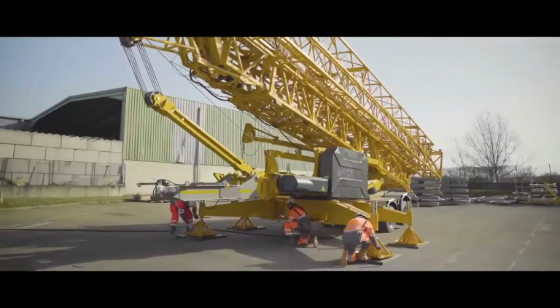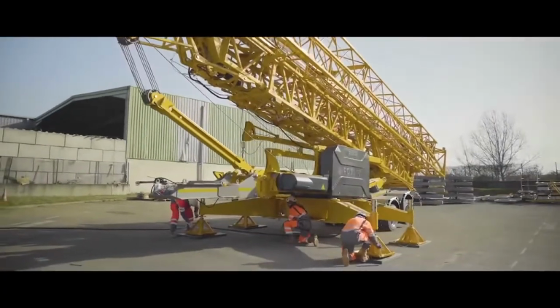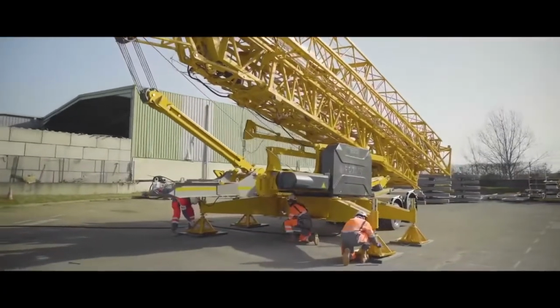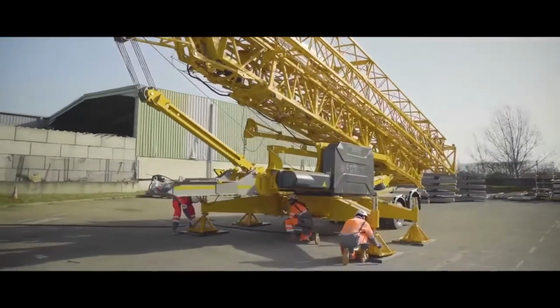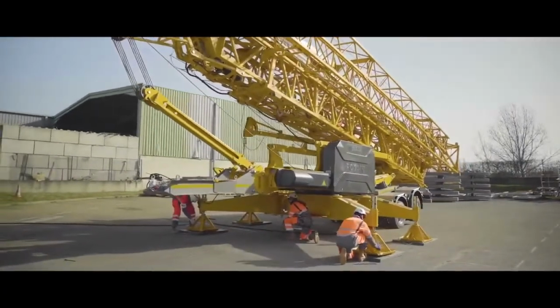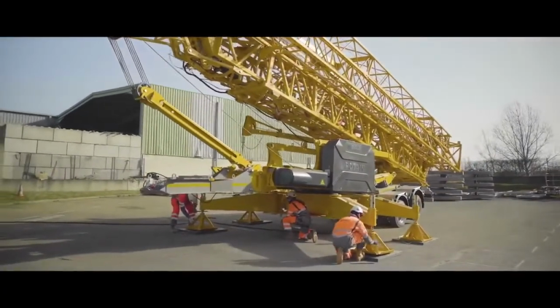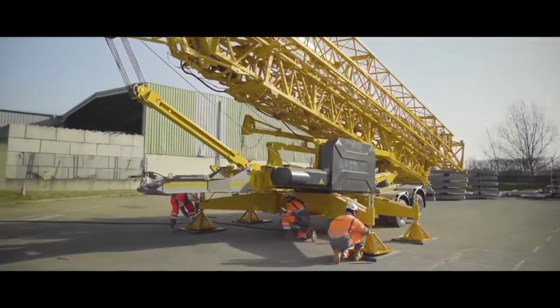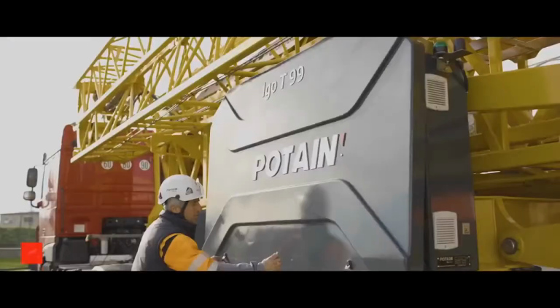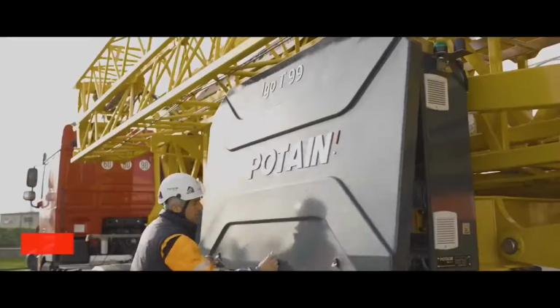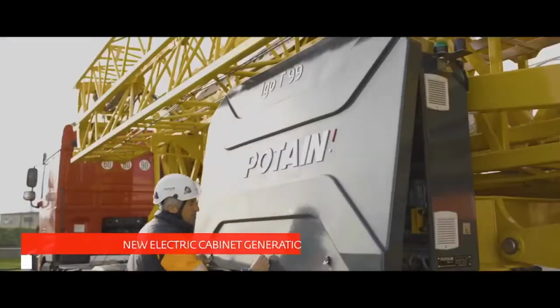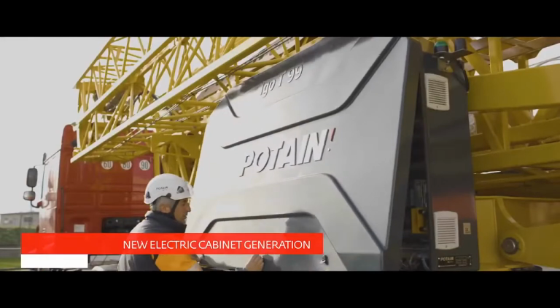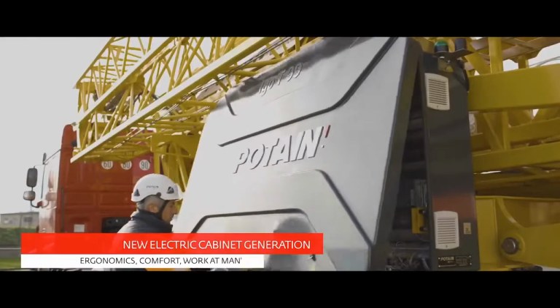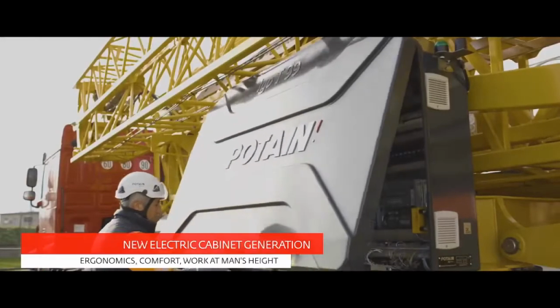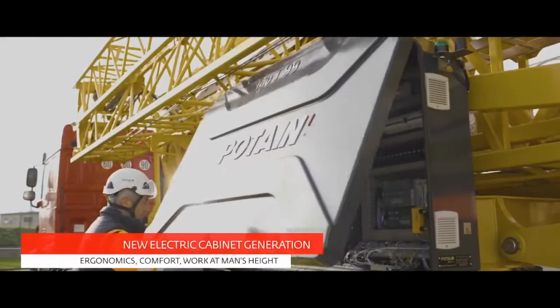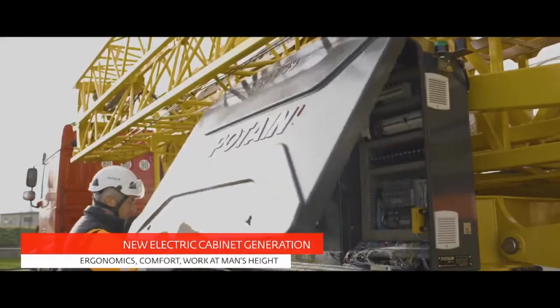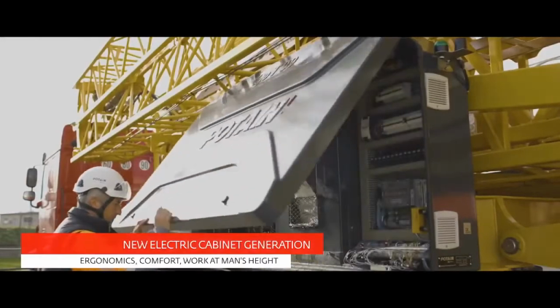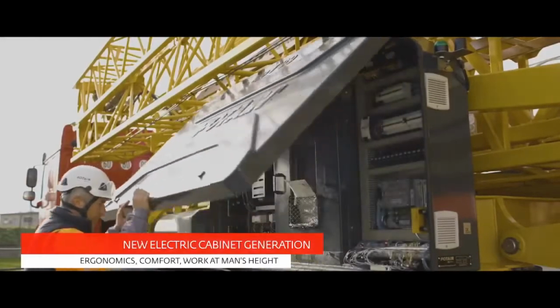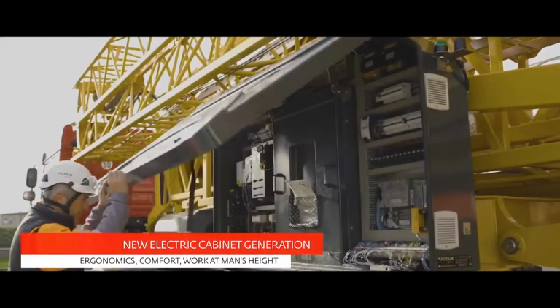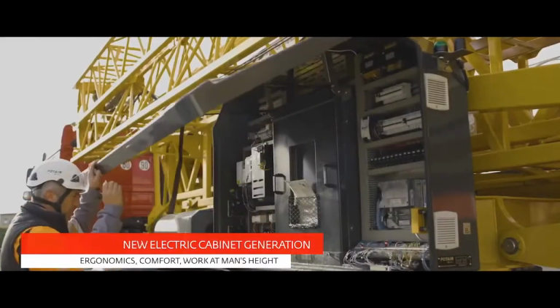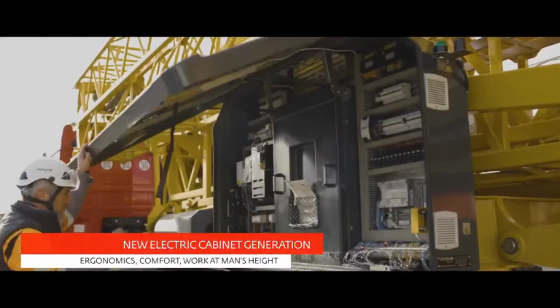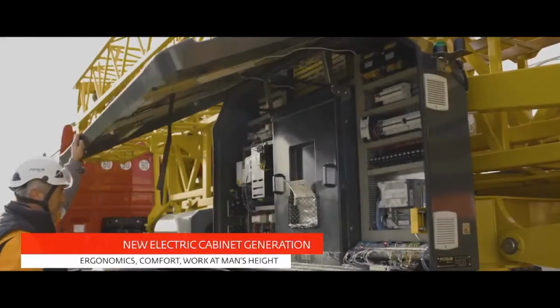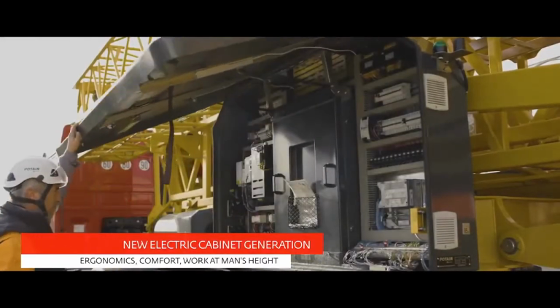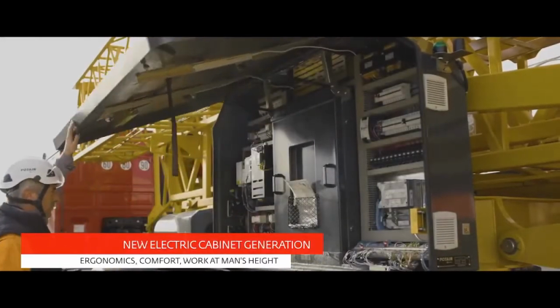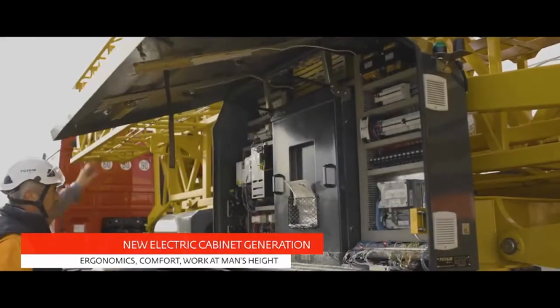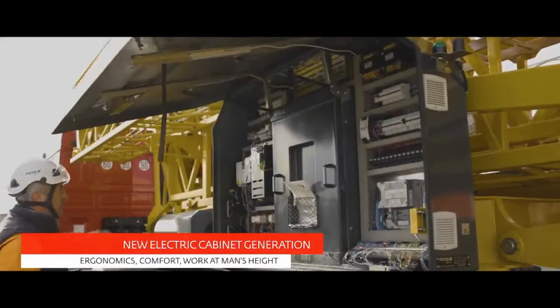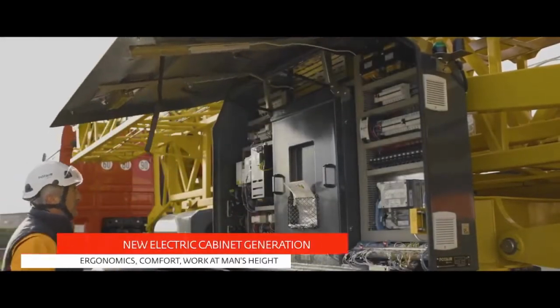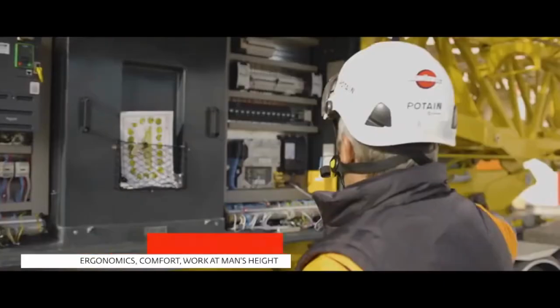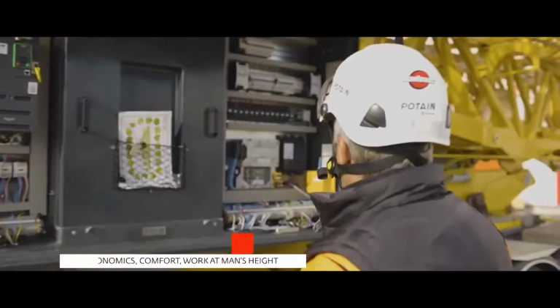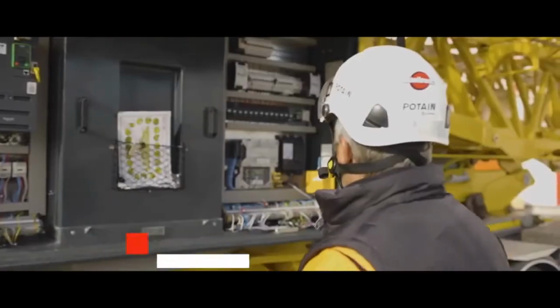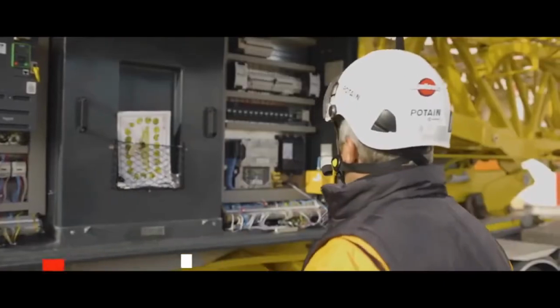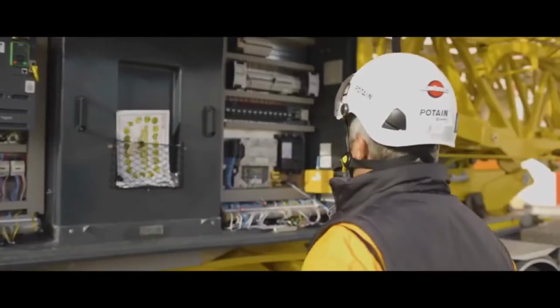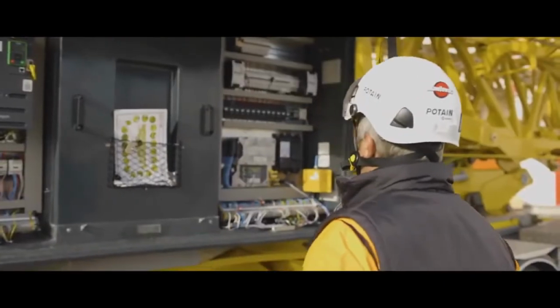The new design of the electrical cabinet, with the door opening upwards, allows the technician to work protected from the weather.